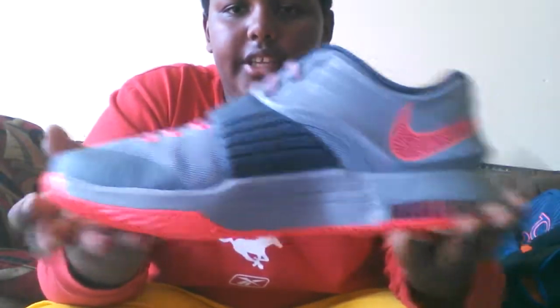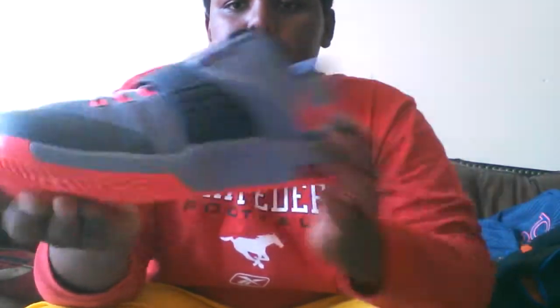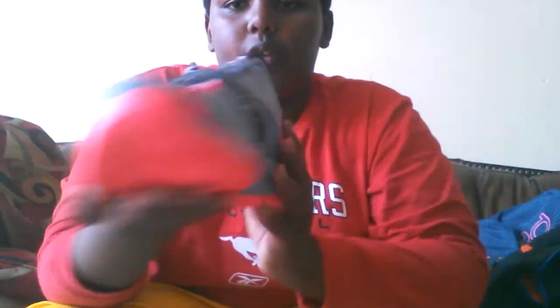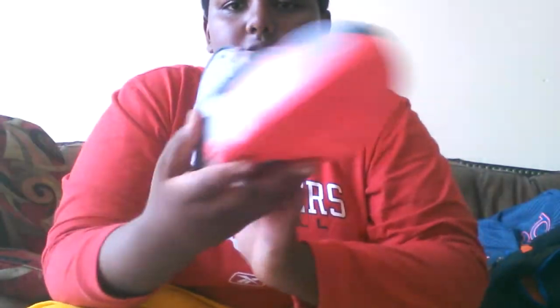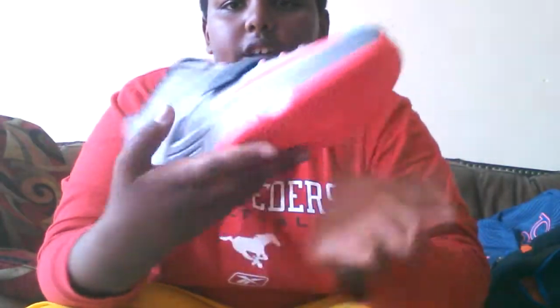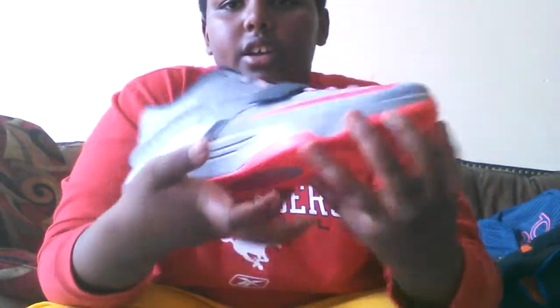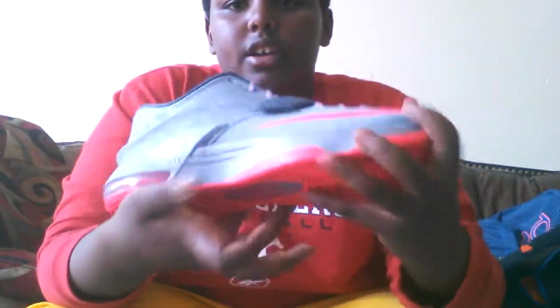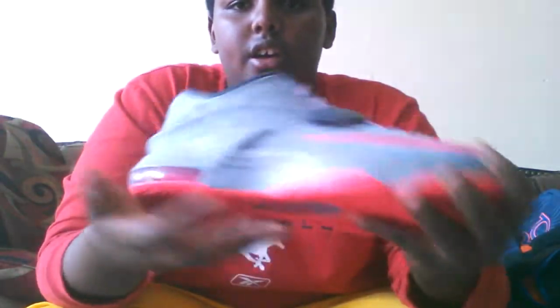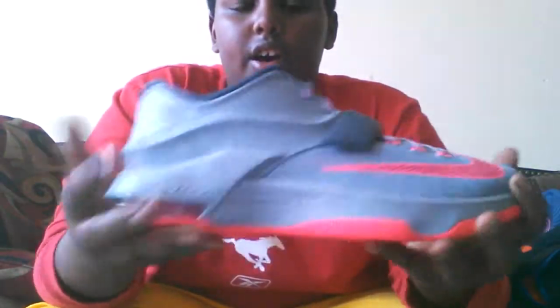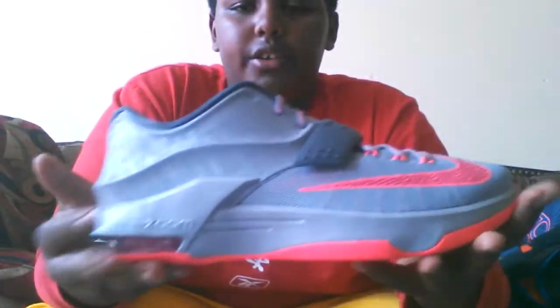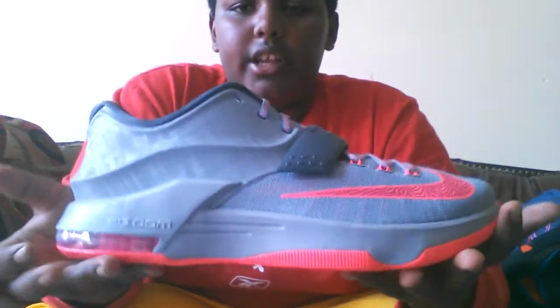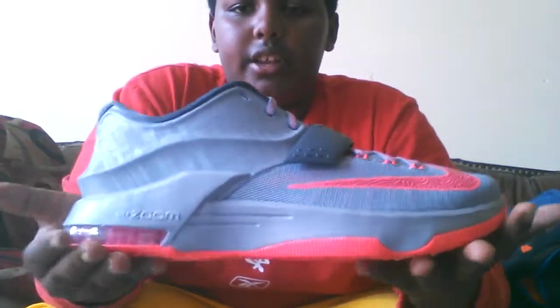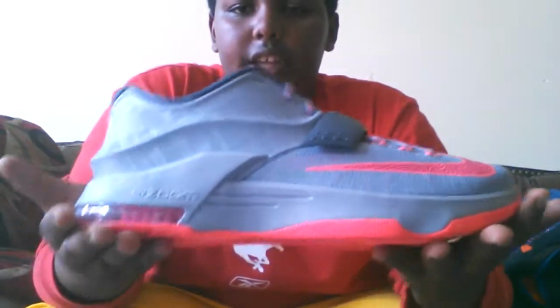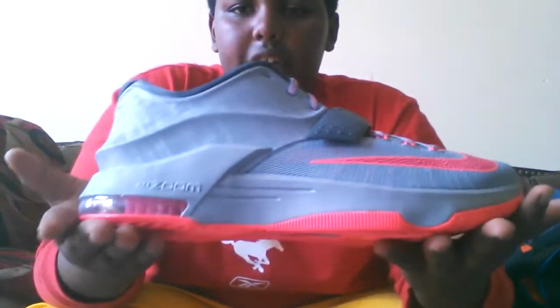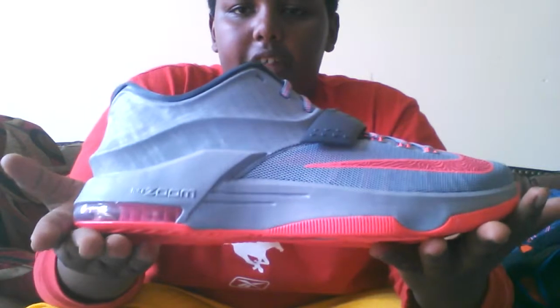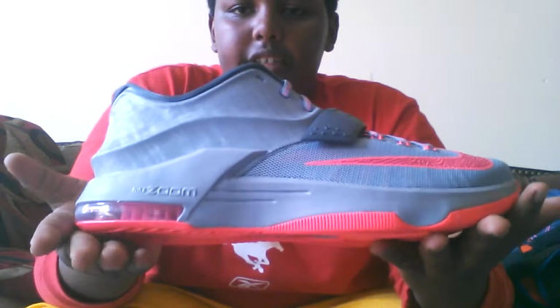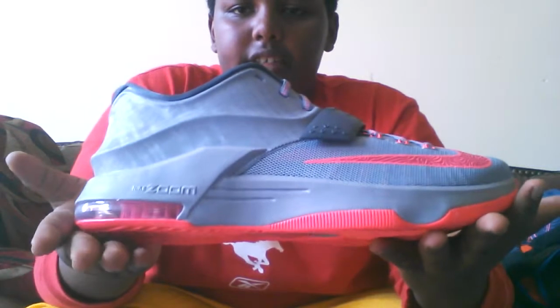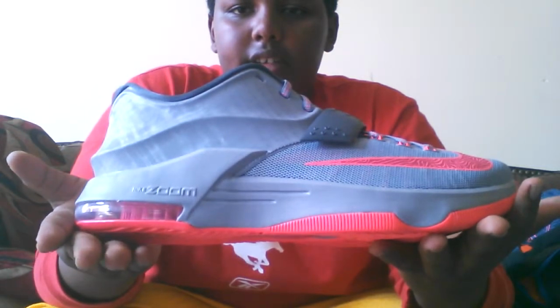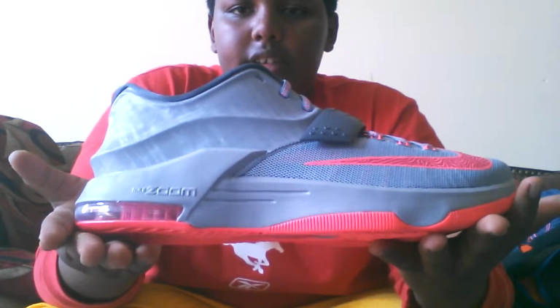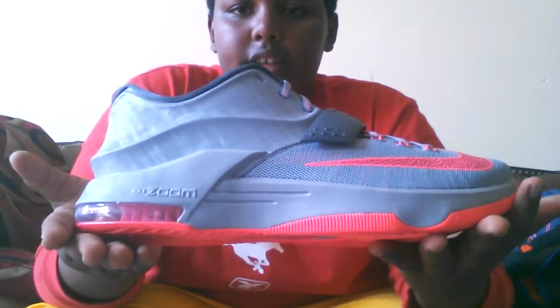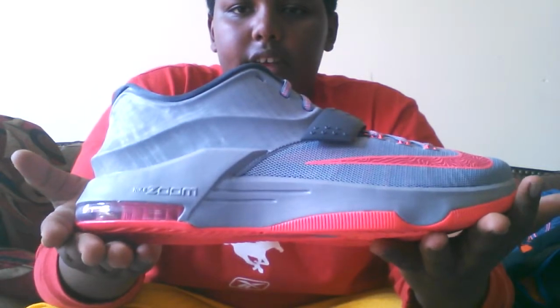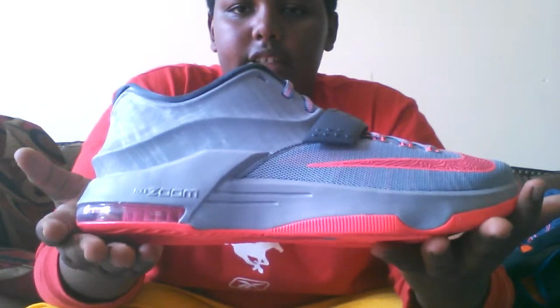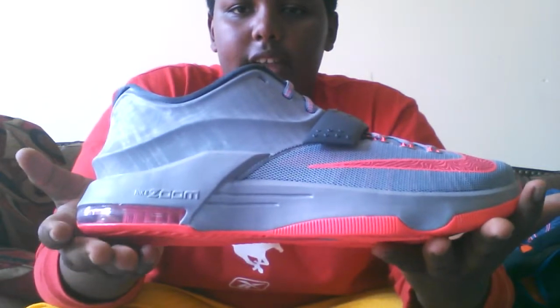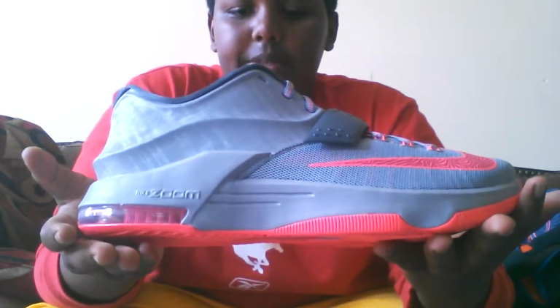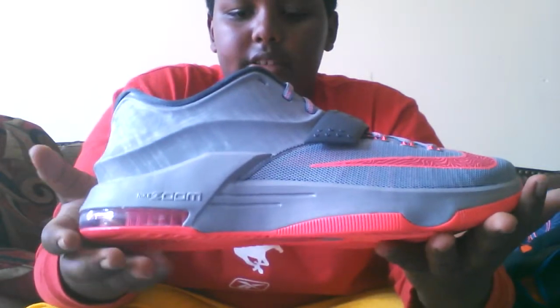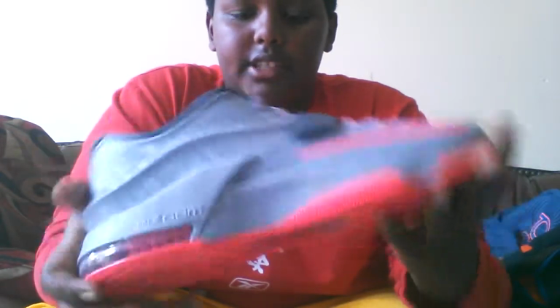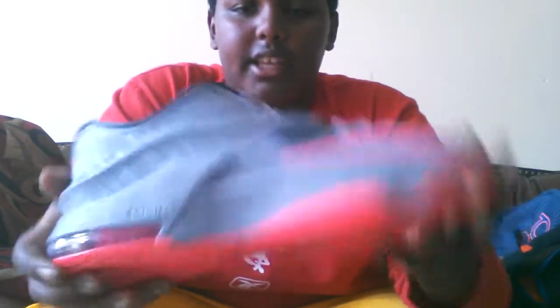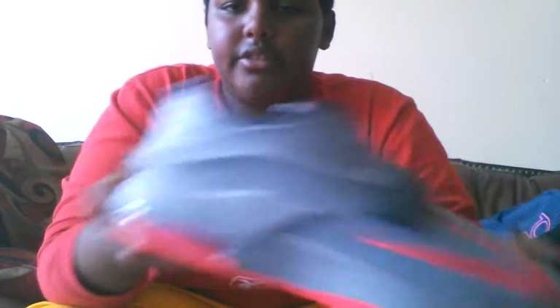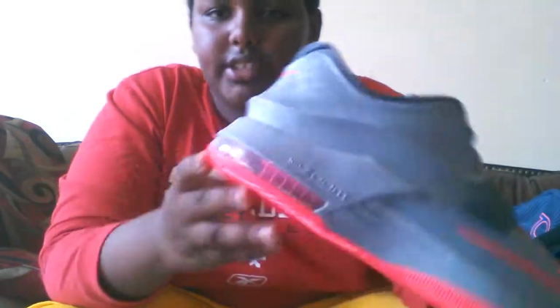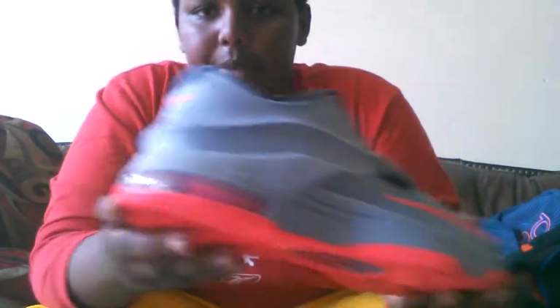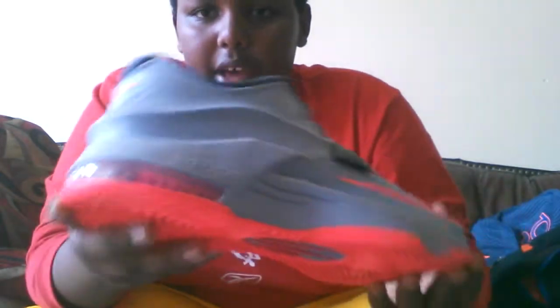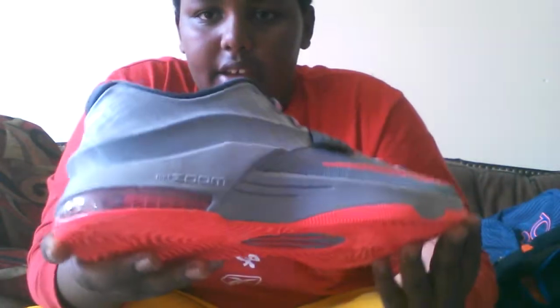These were $190 at Champs, because I just came back.